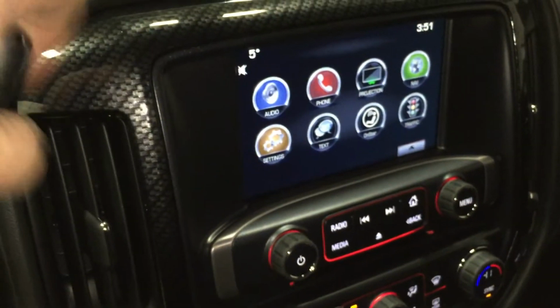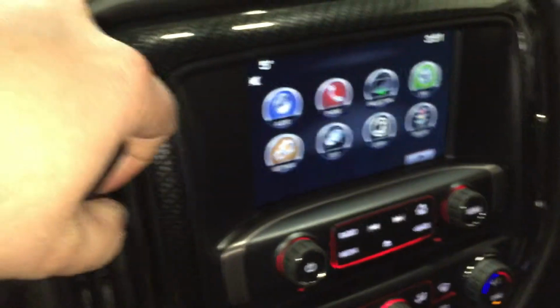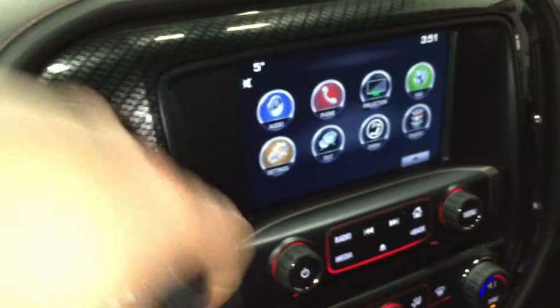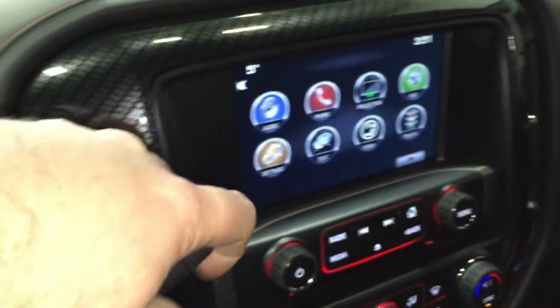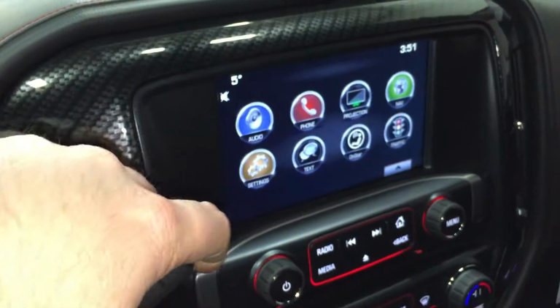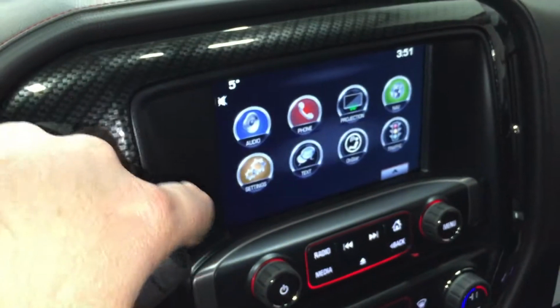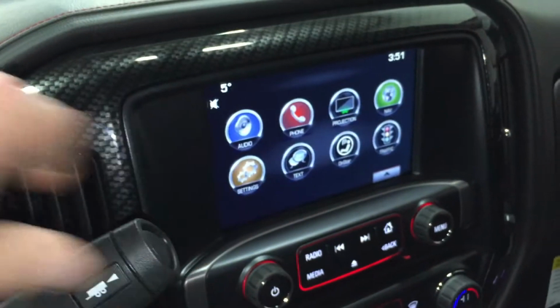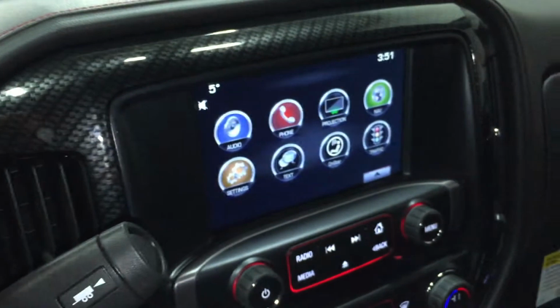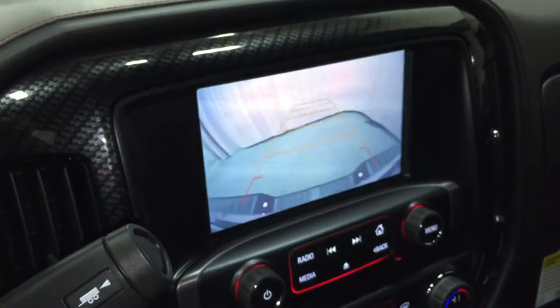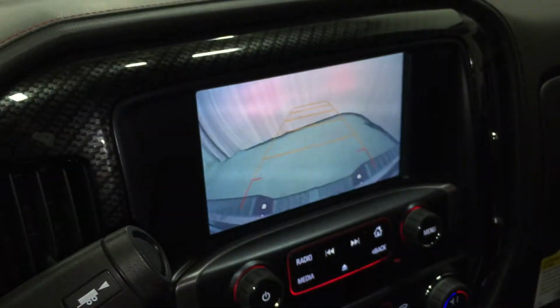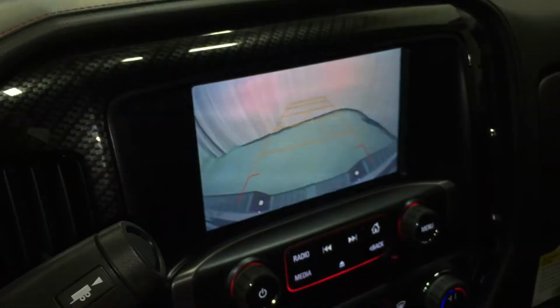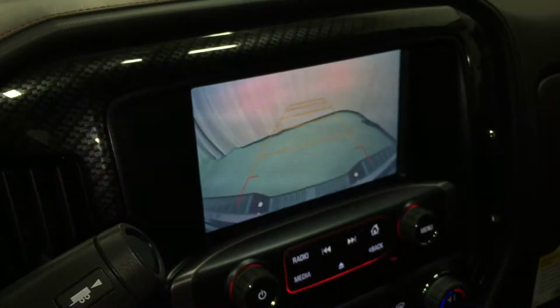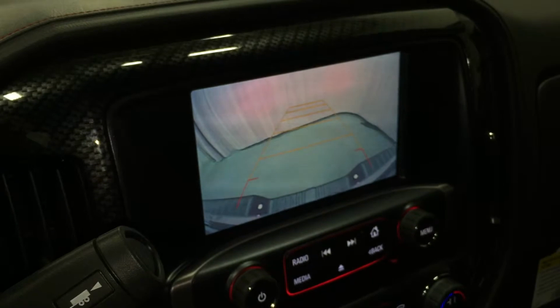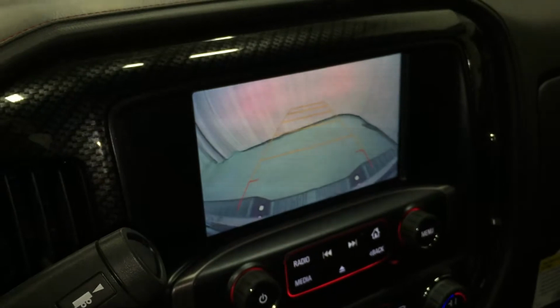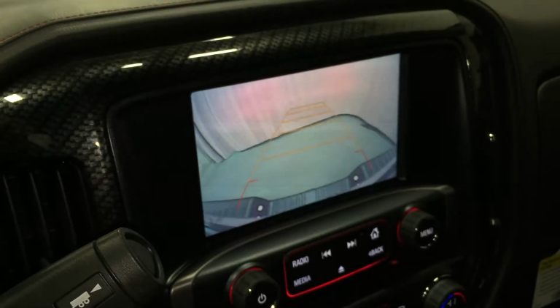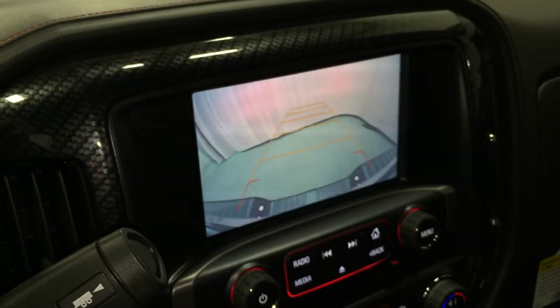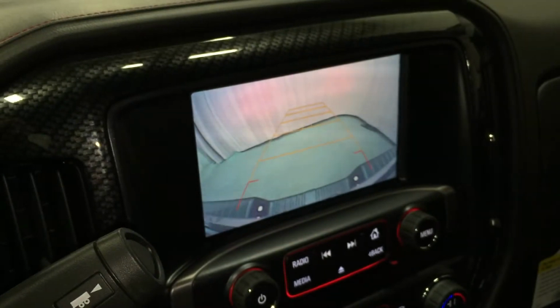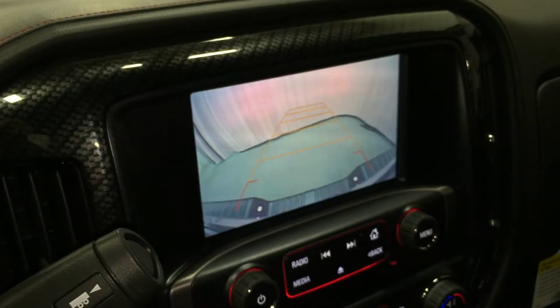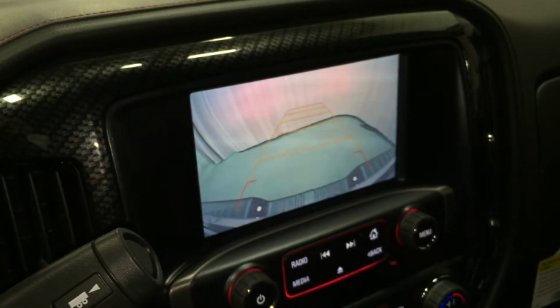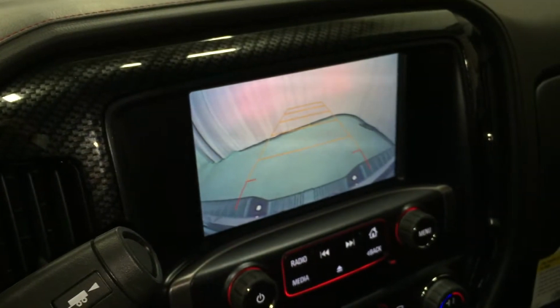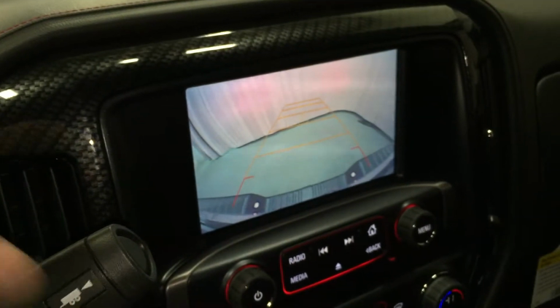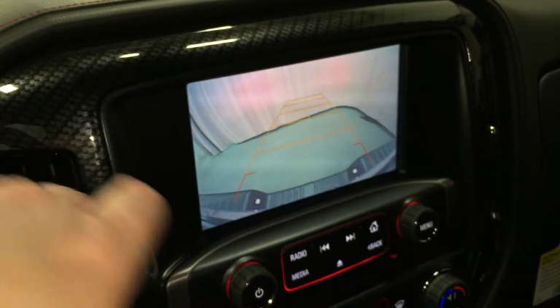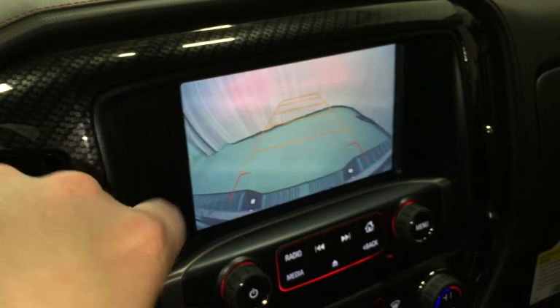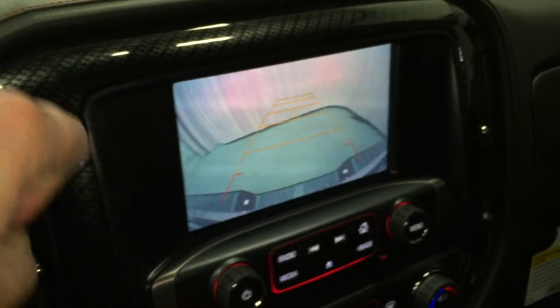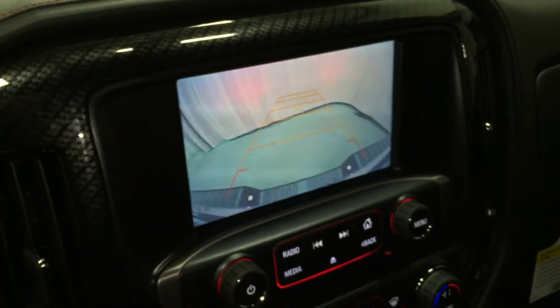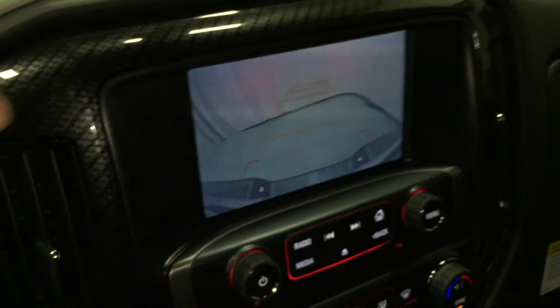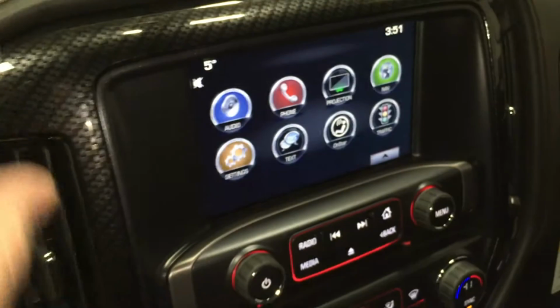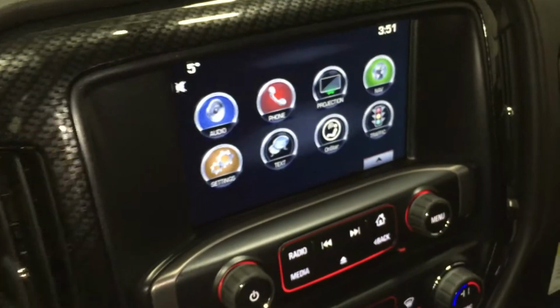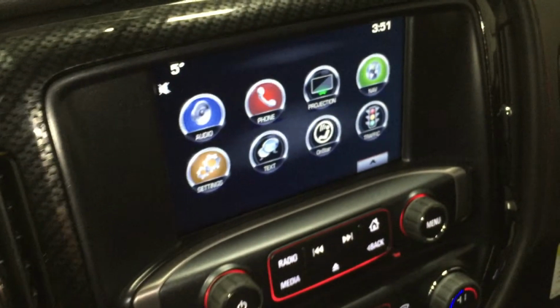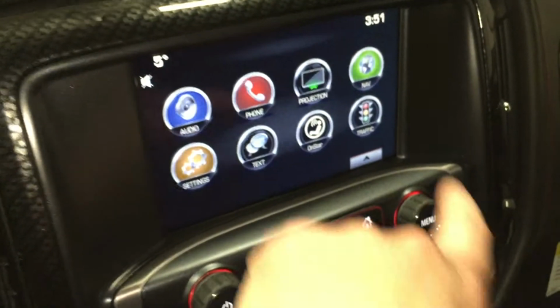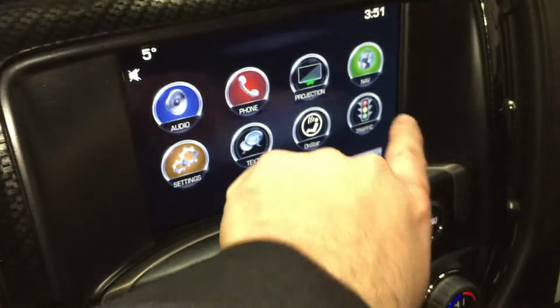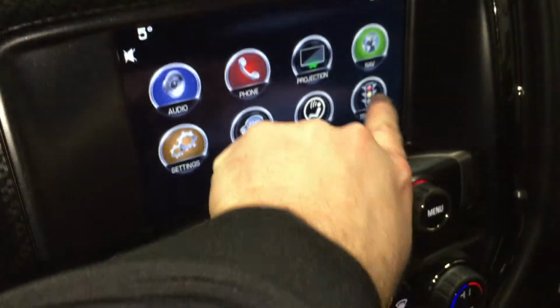You put it in reverse and that touch screen becomes an 8-inch color rear view camera. Pretty awesome.